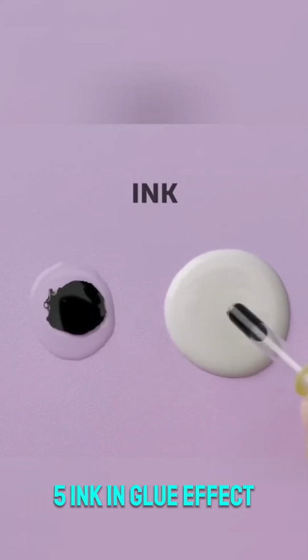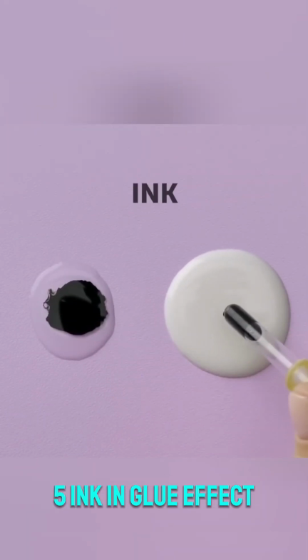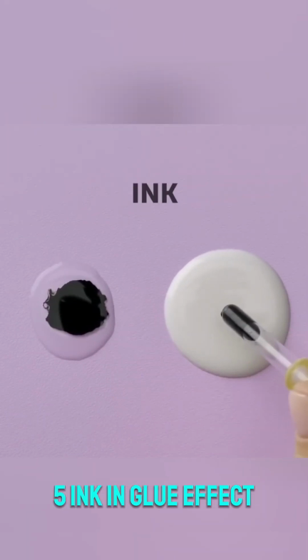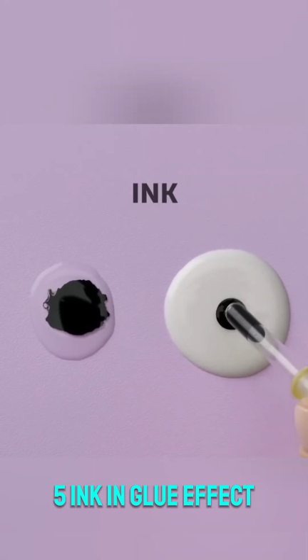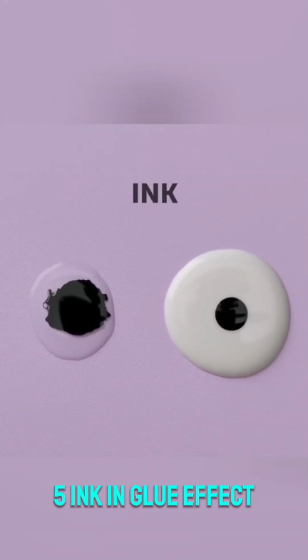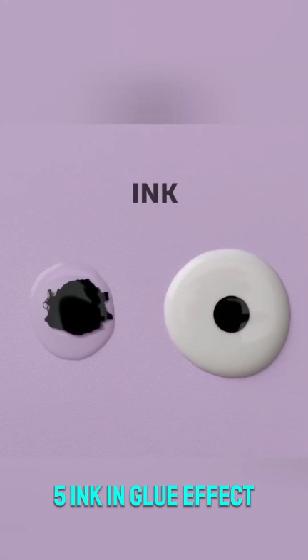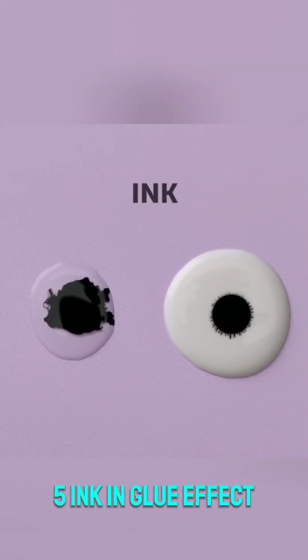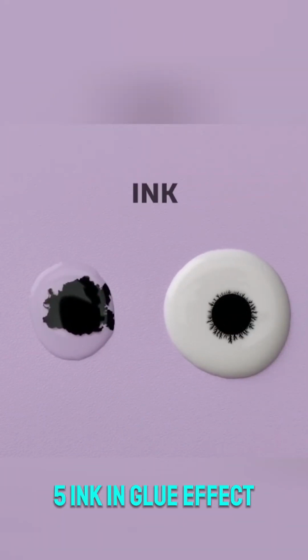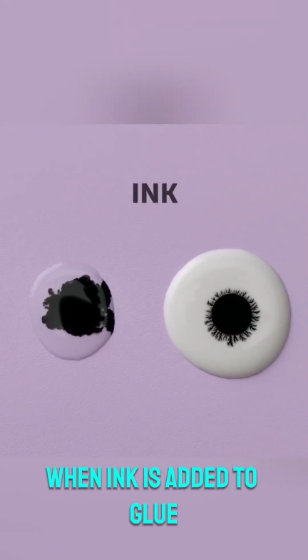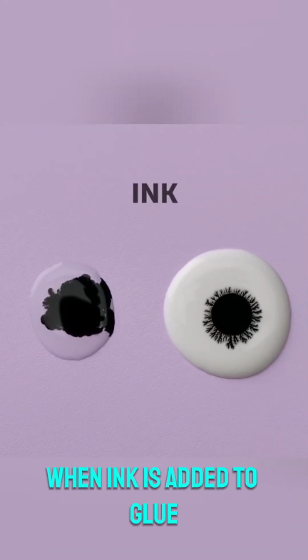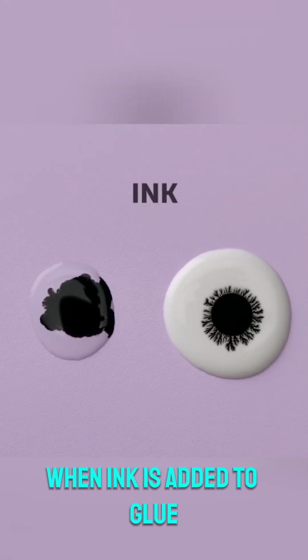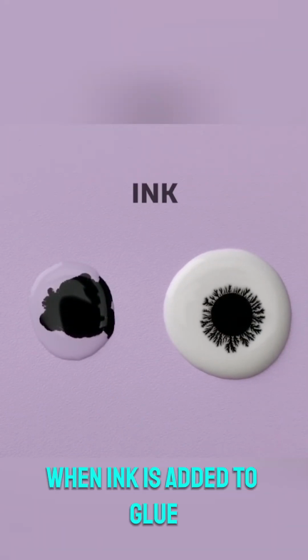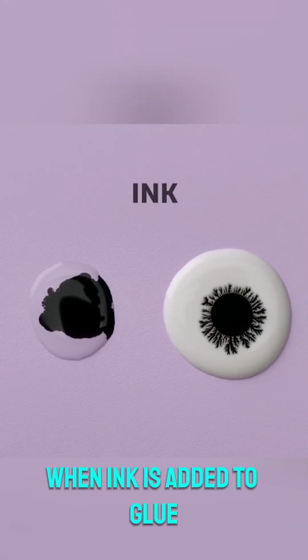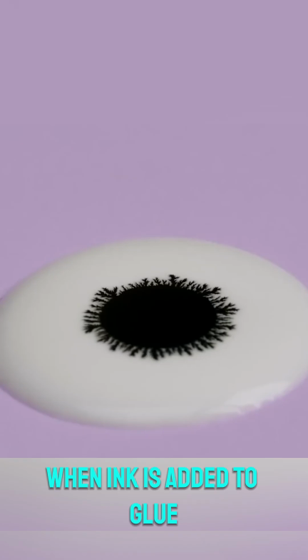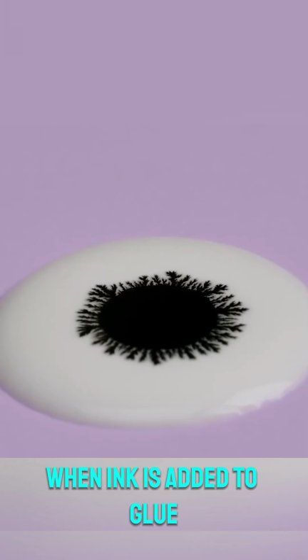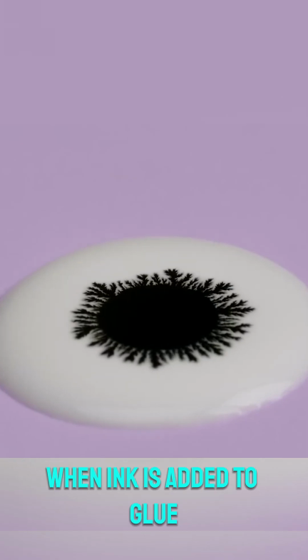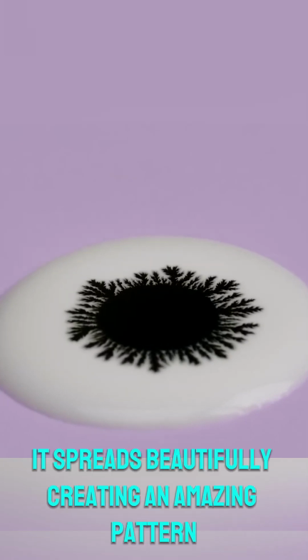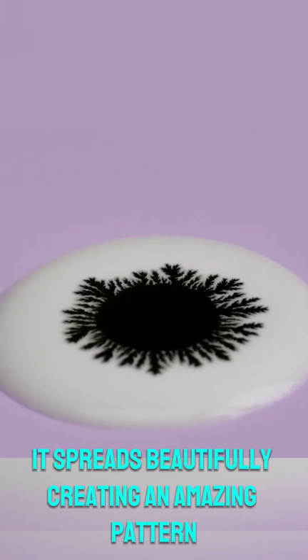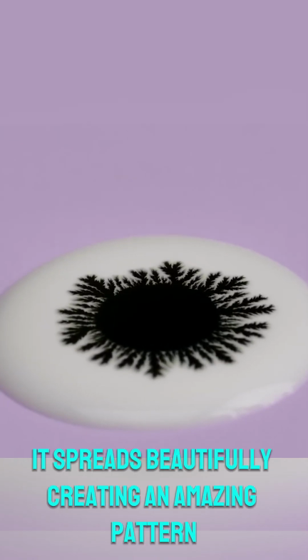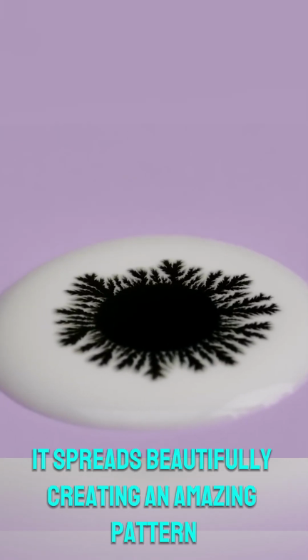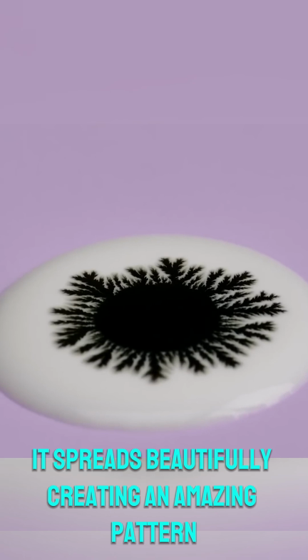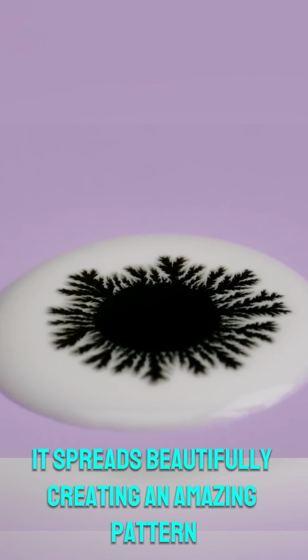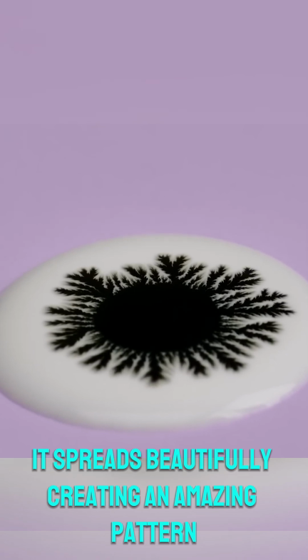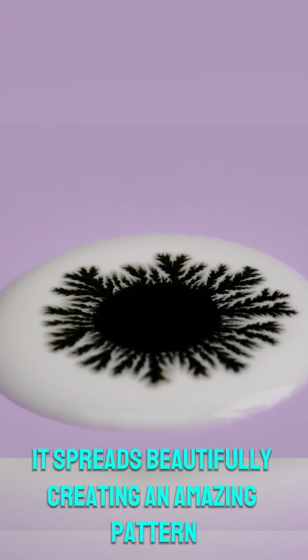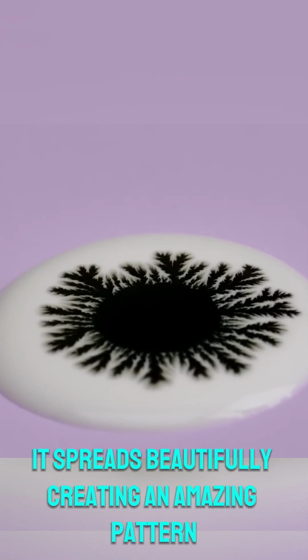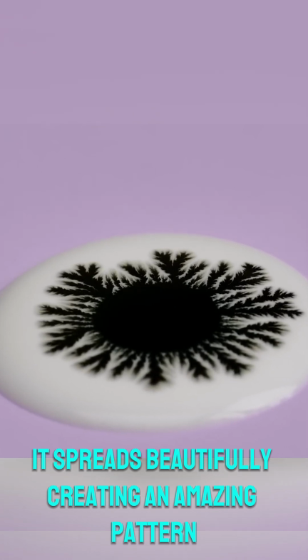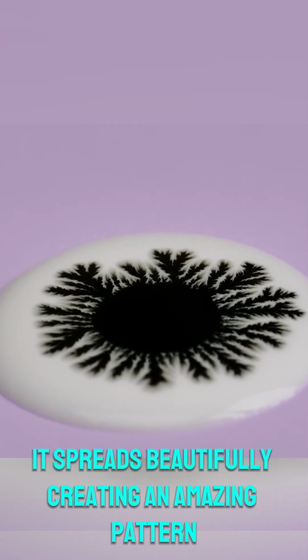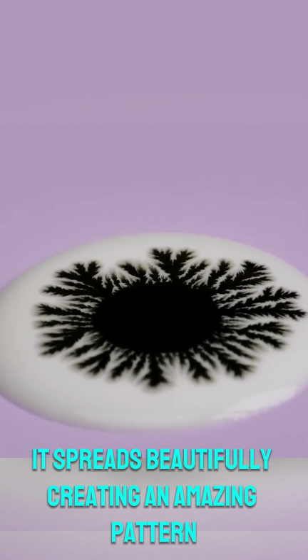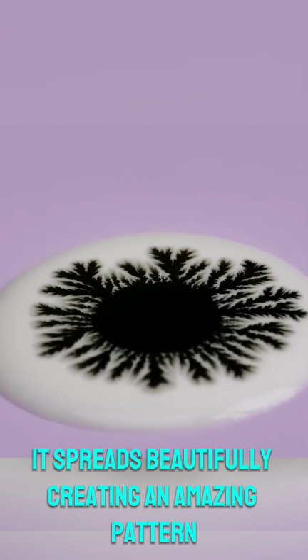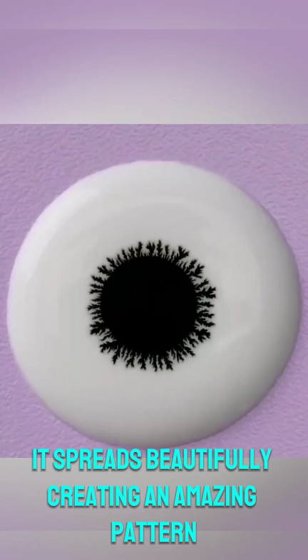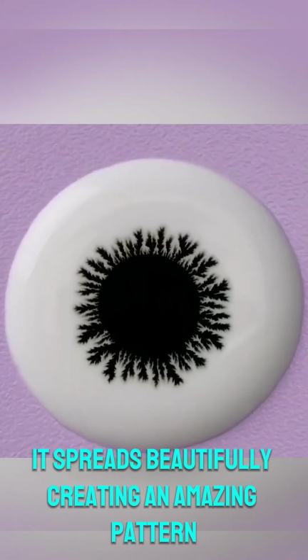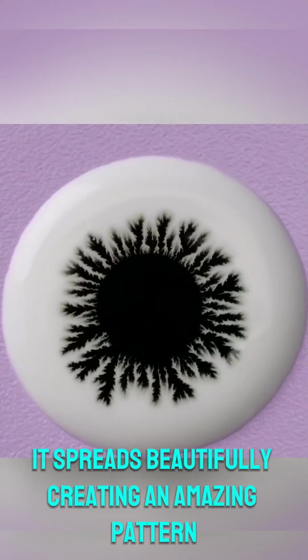5. Ink in glue effect: when ink is added to glue, it spreads beautifully, creating an amazing pattern.